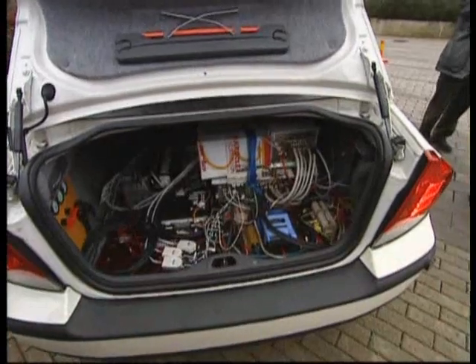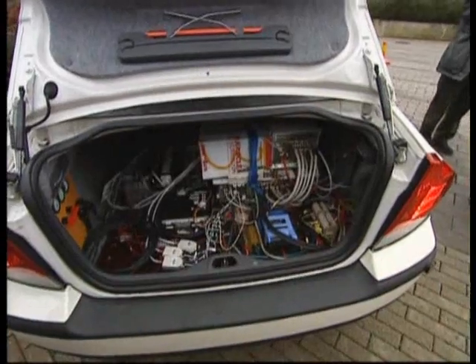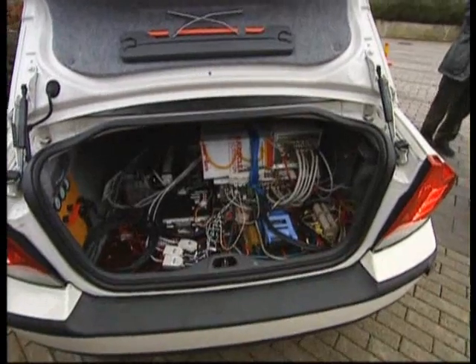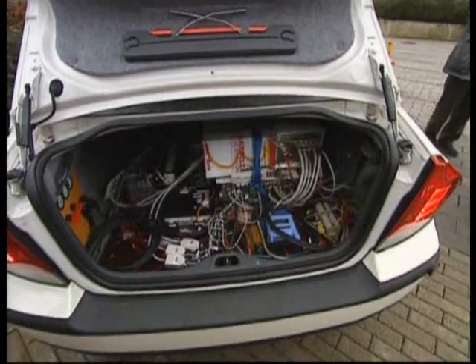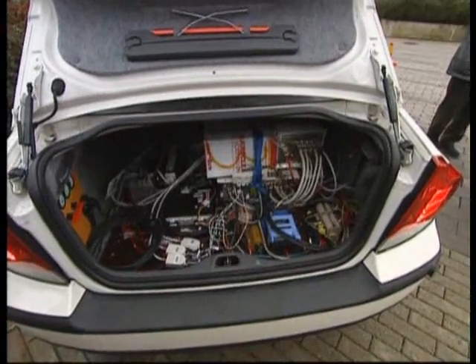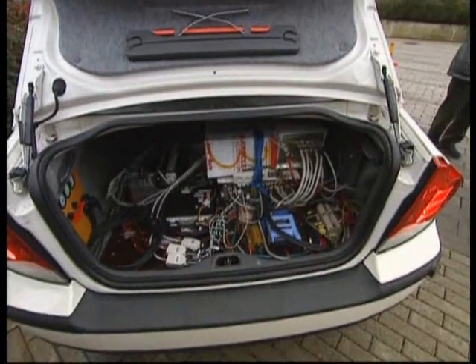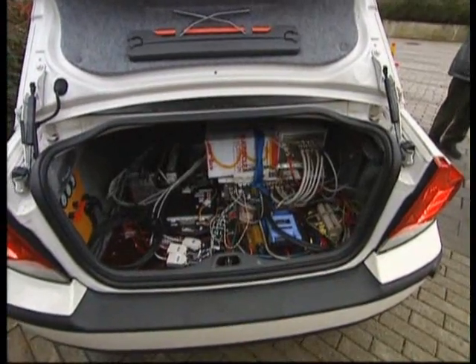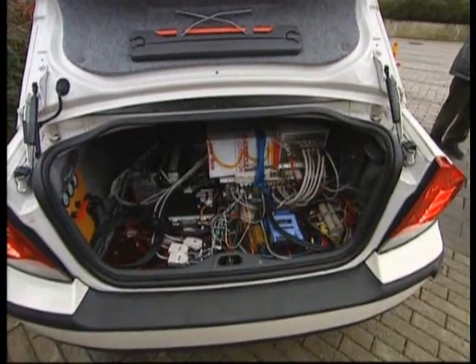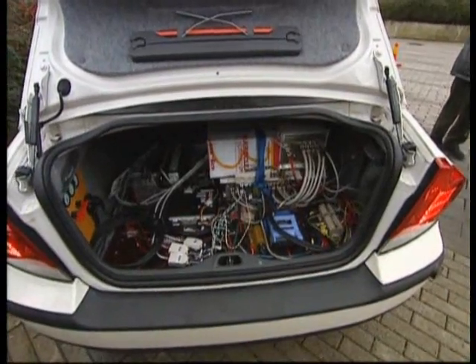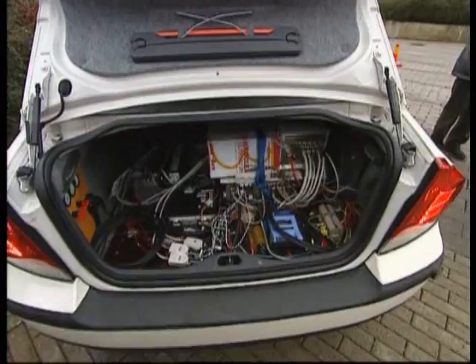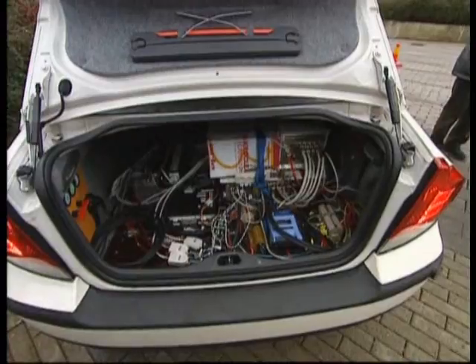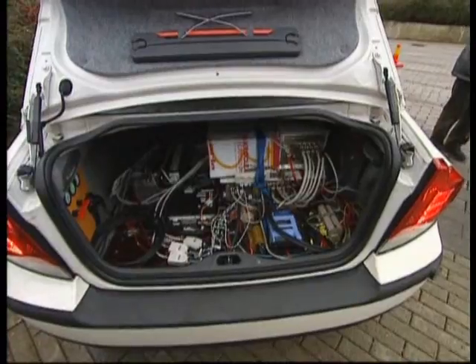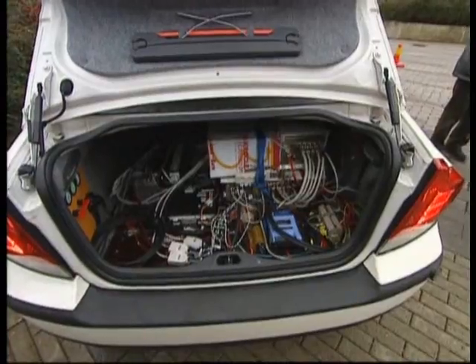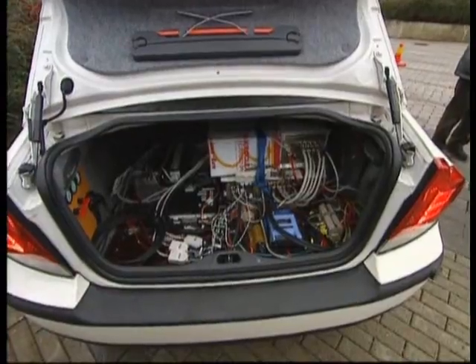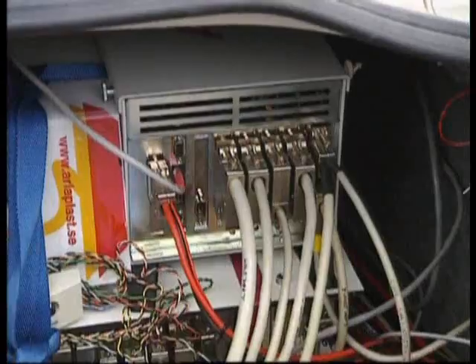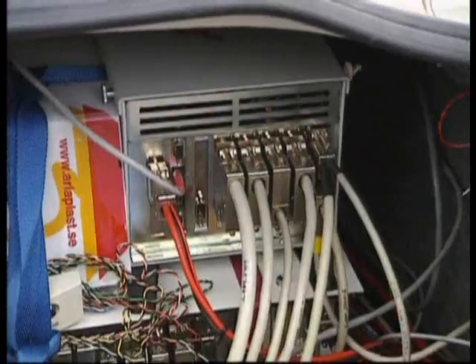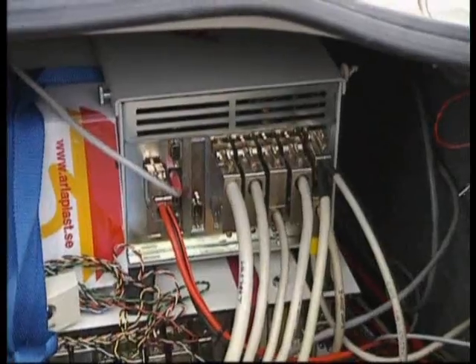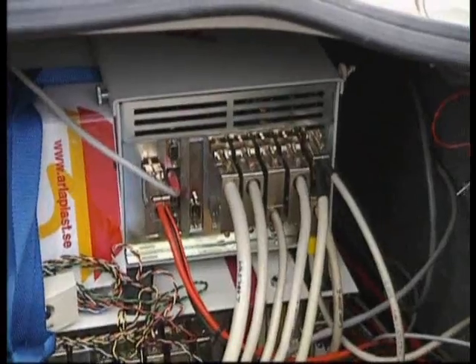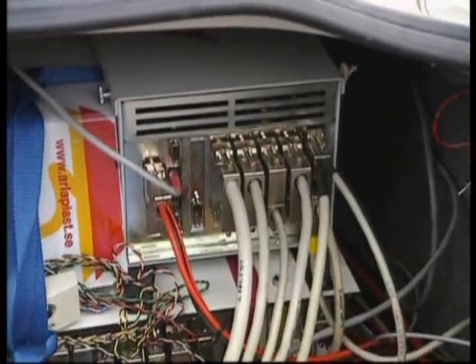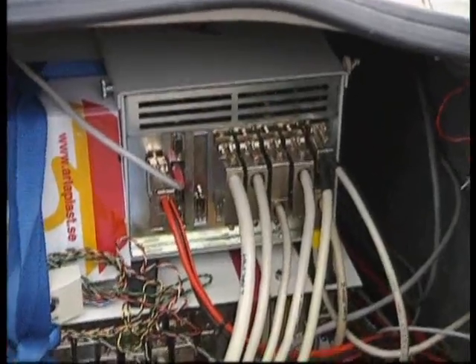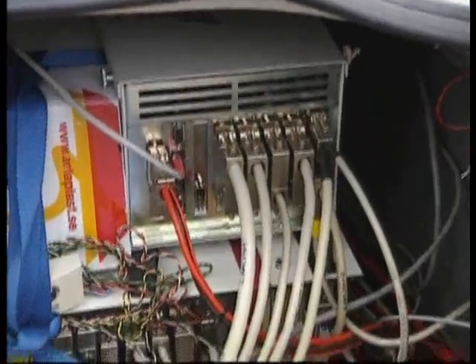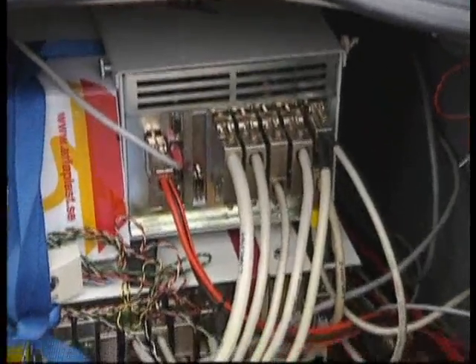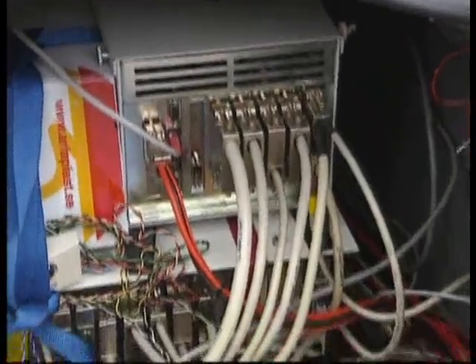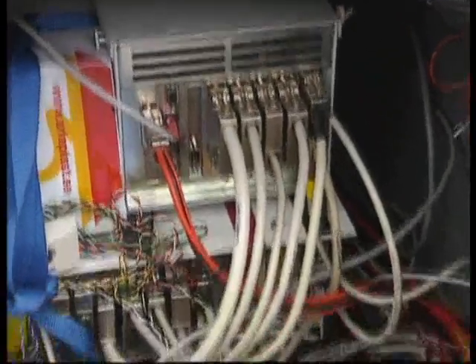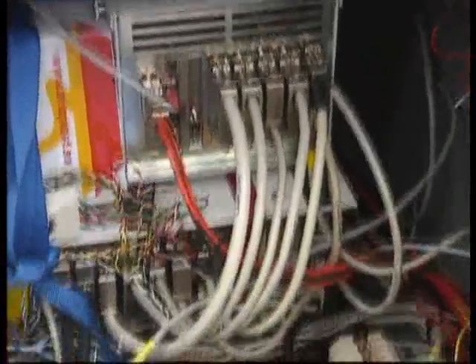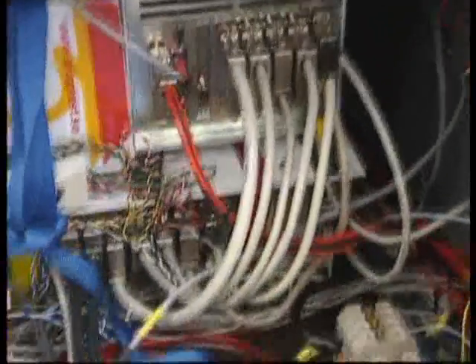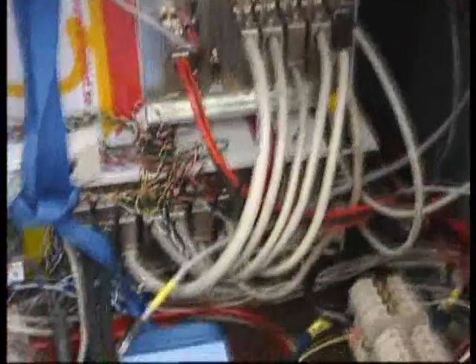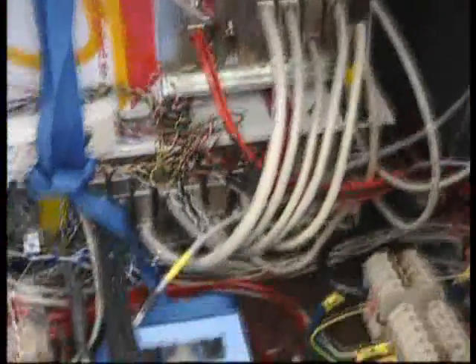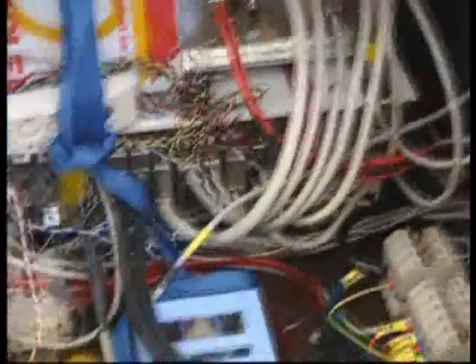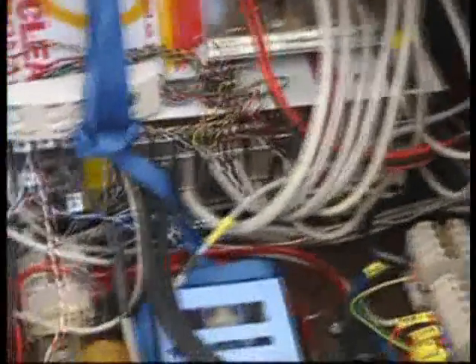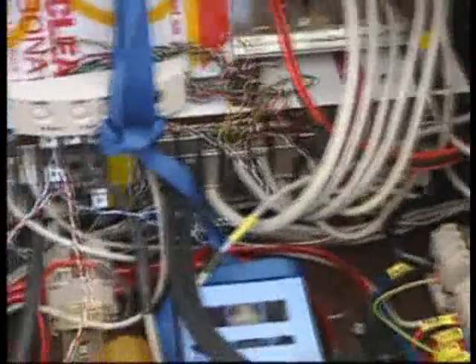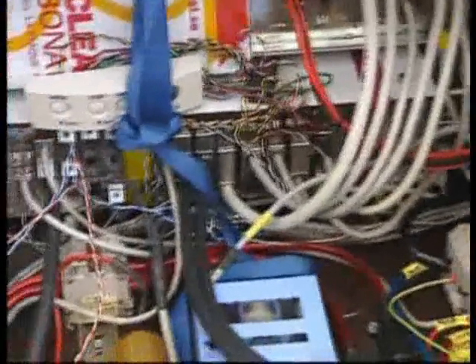Mechatronics is the solution to many drivers' worst nightmare: tight and difficult parallel parking.